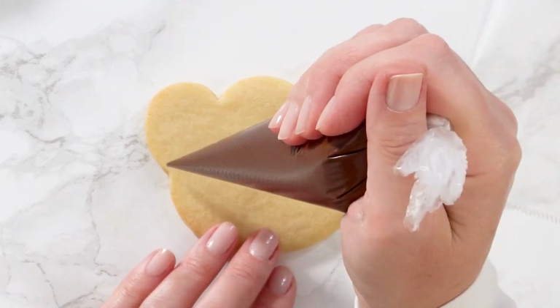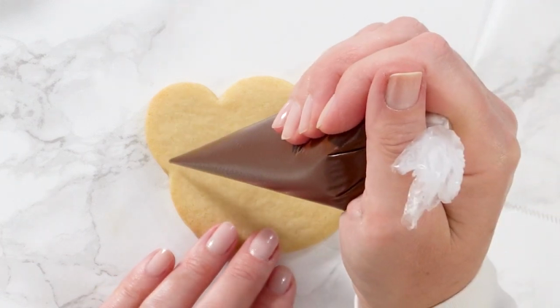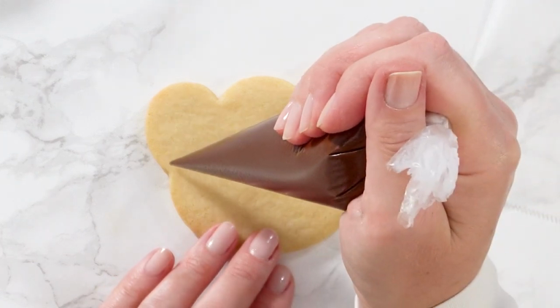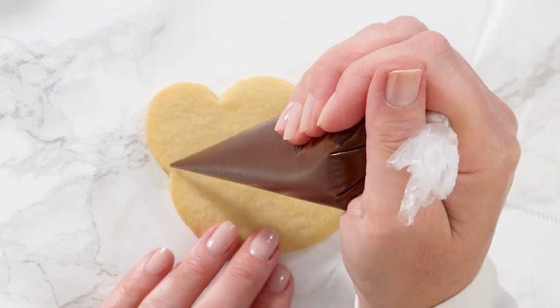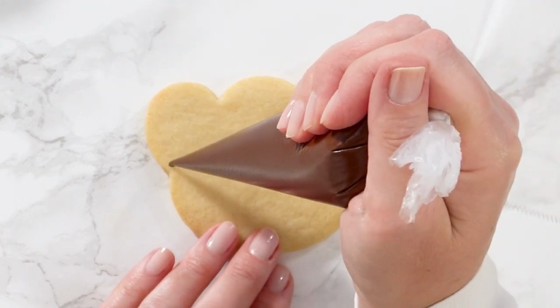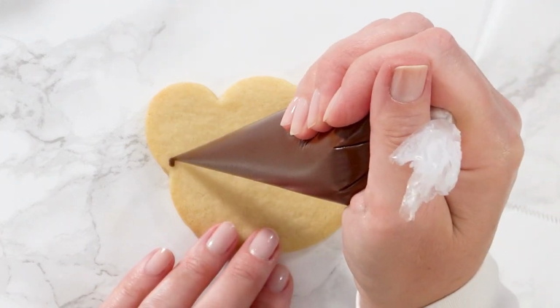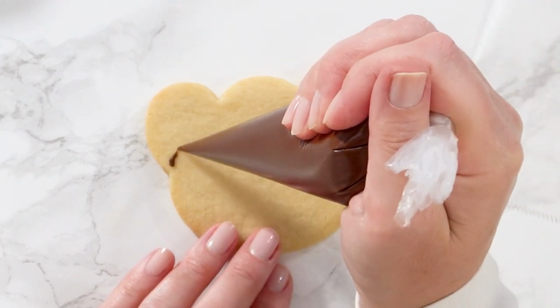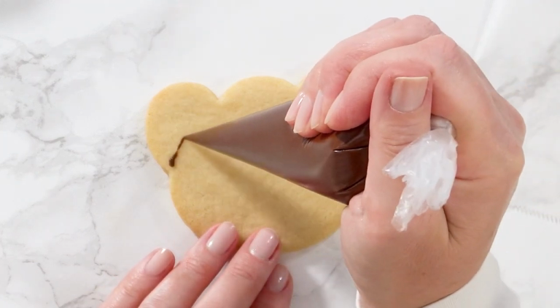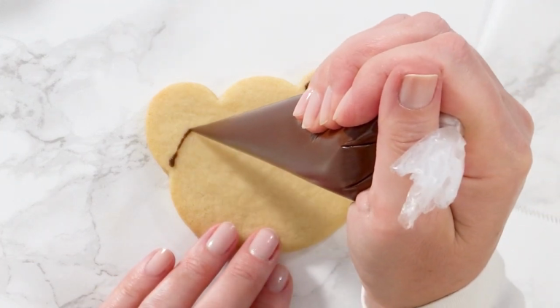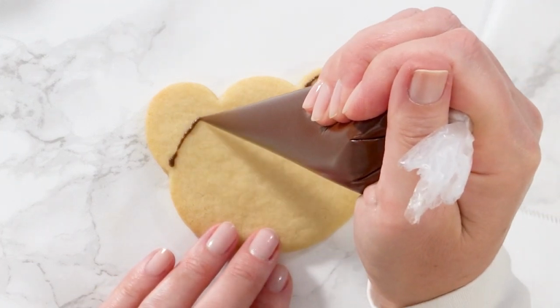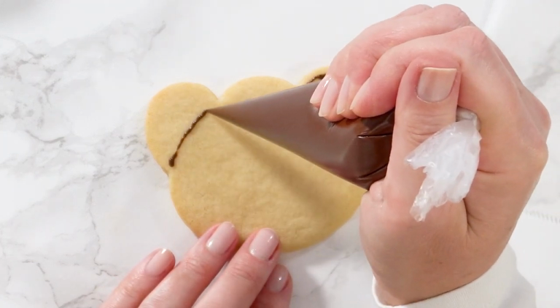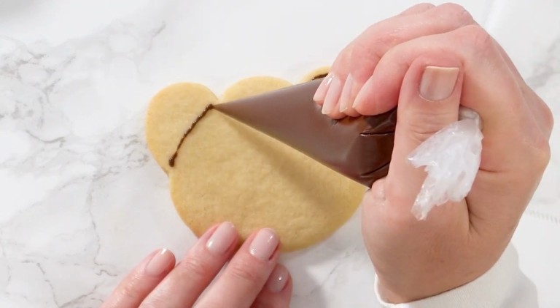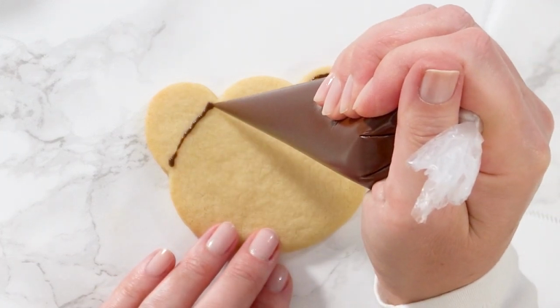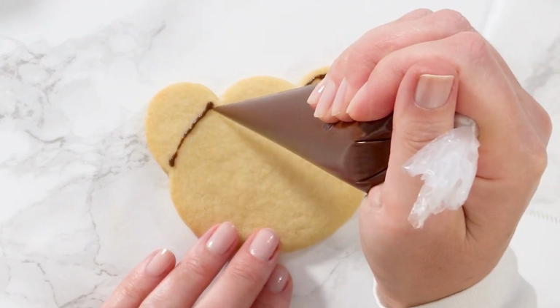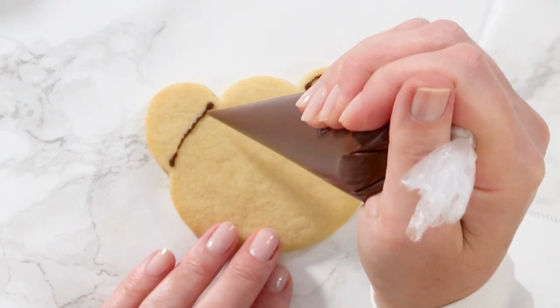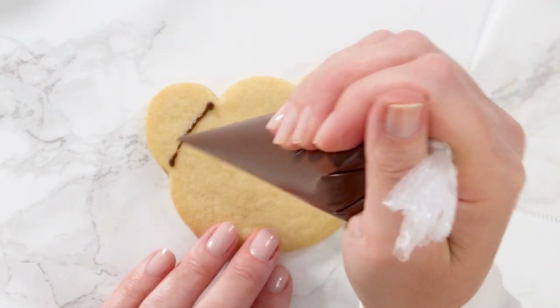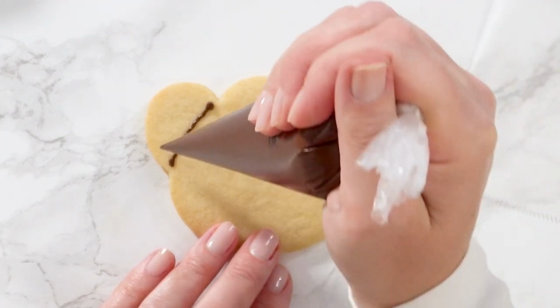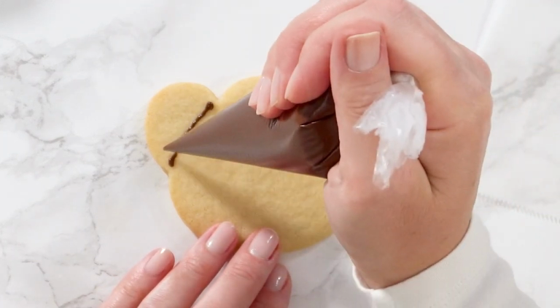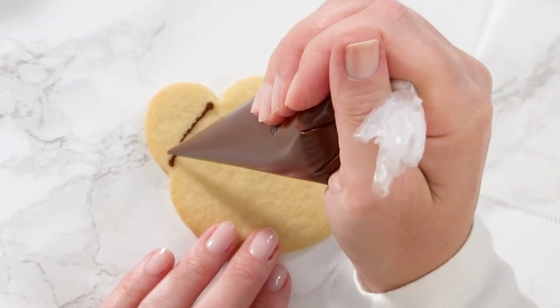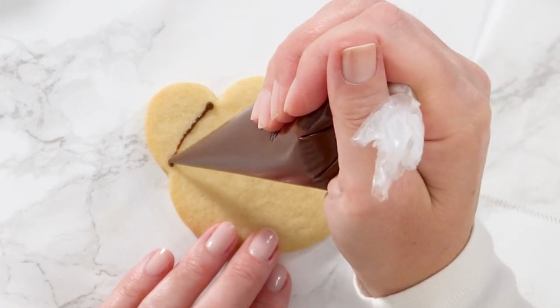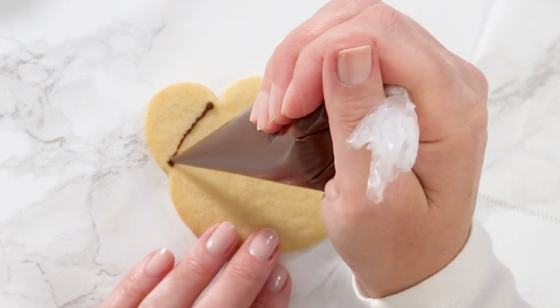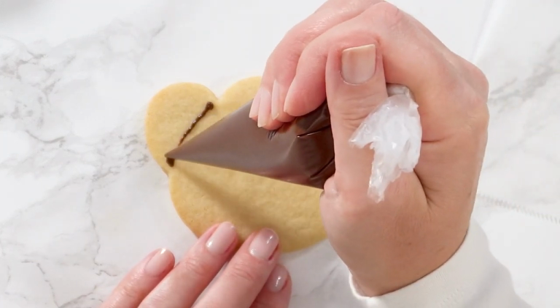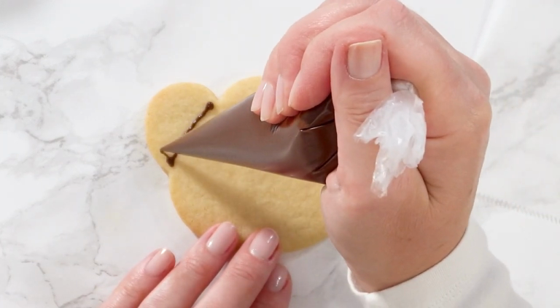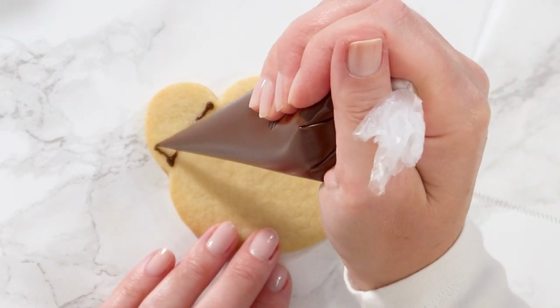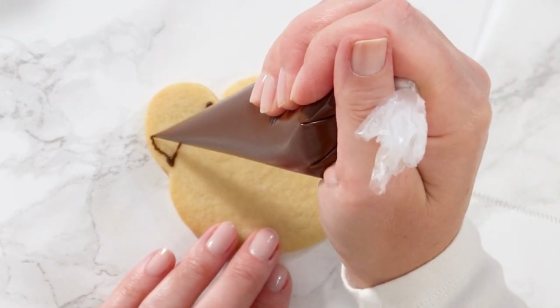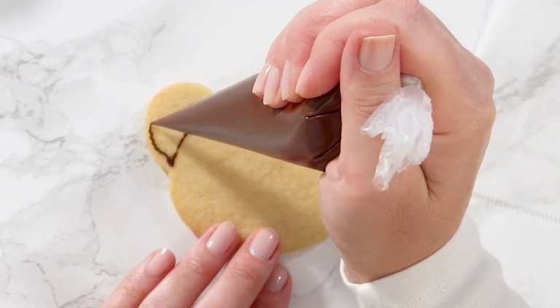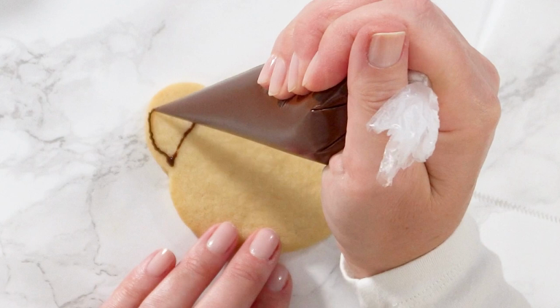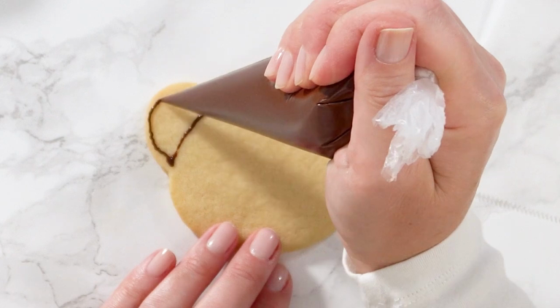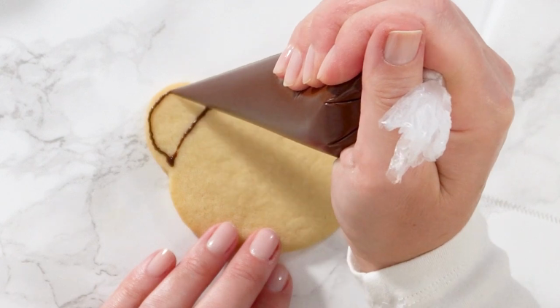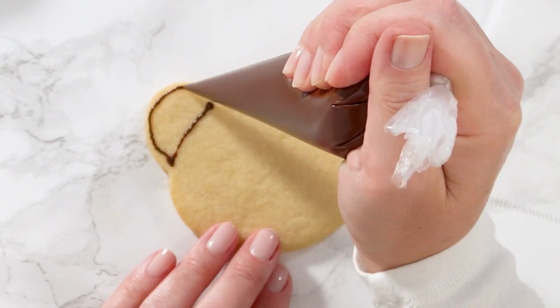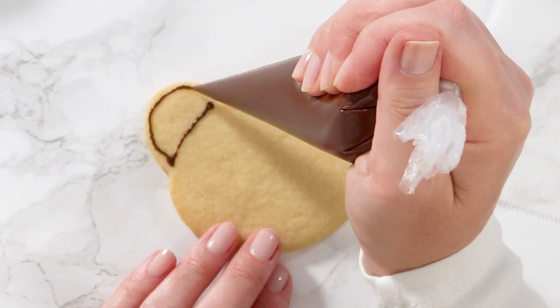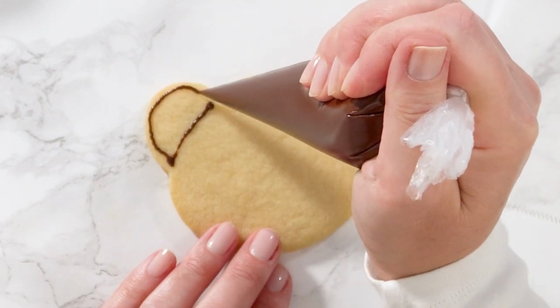By gently squeezing the bag, start creating the edges on your sugar cookies.